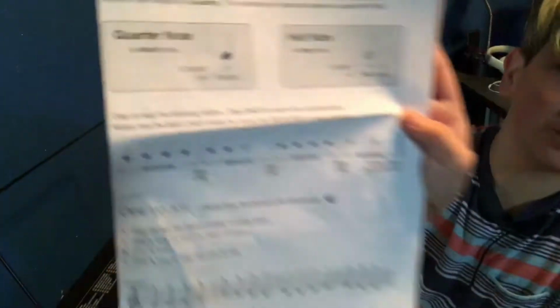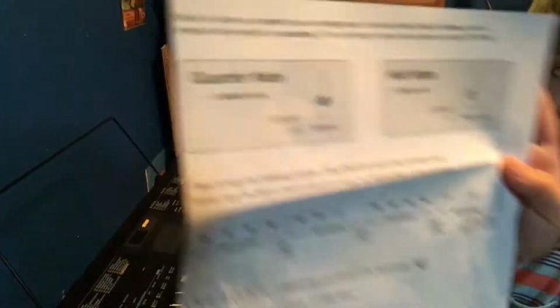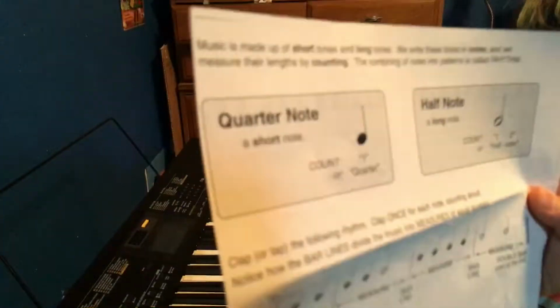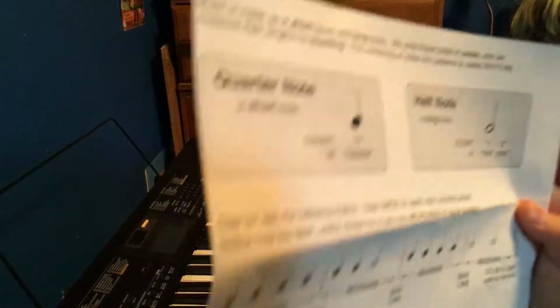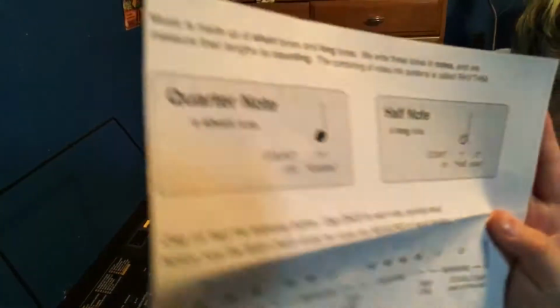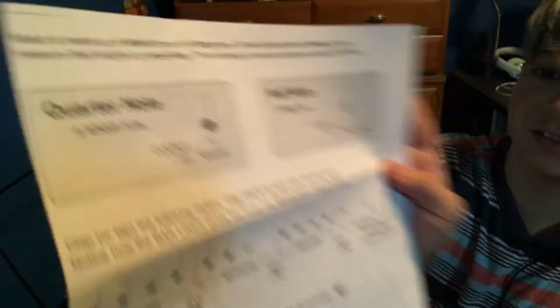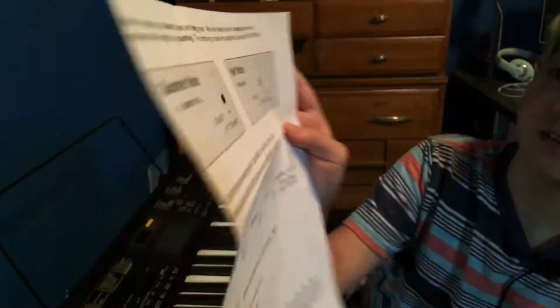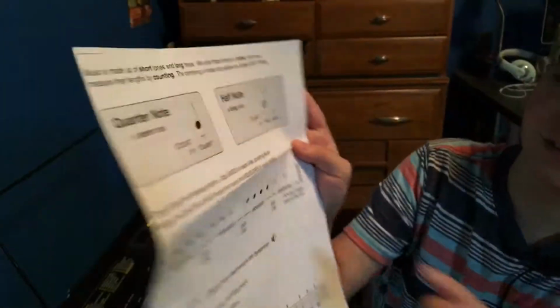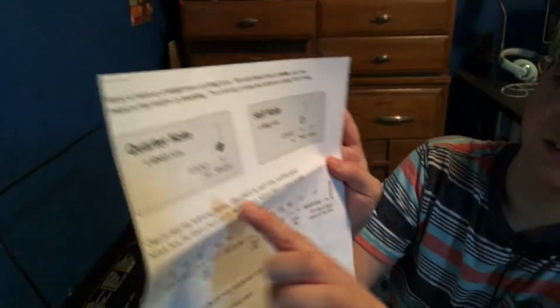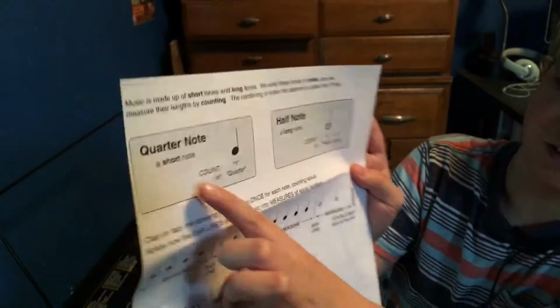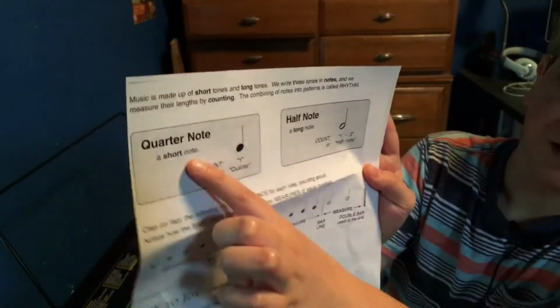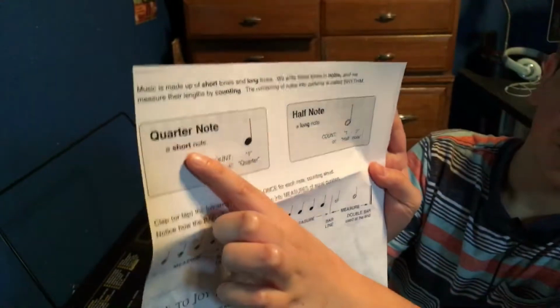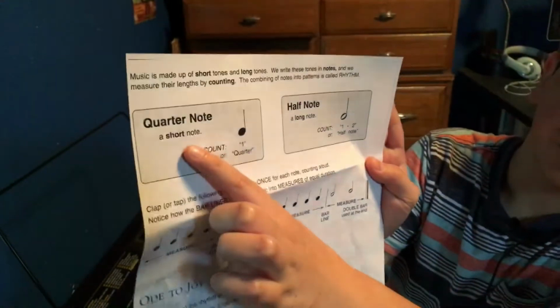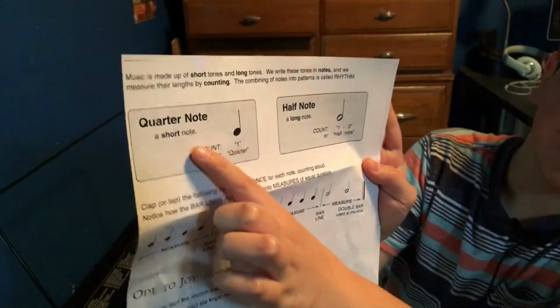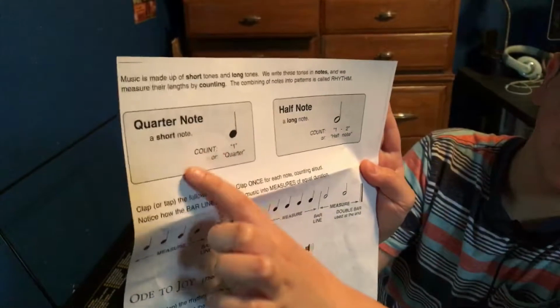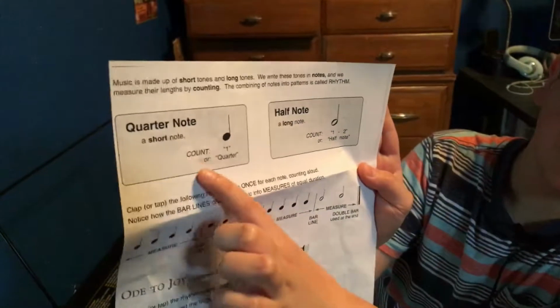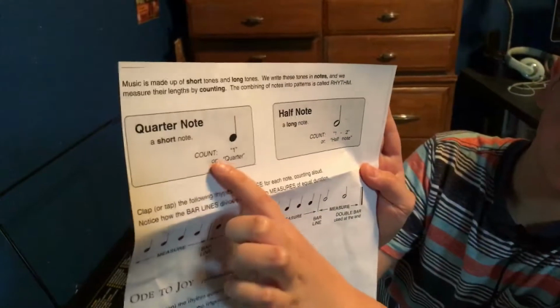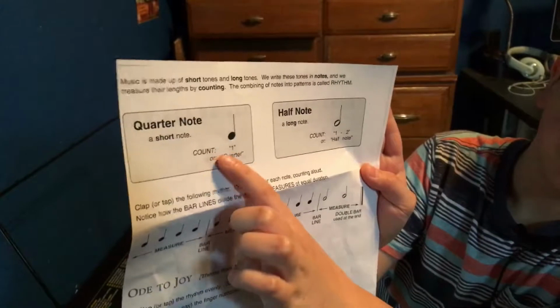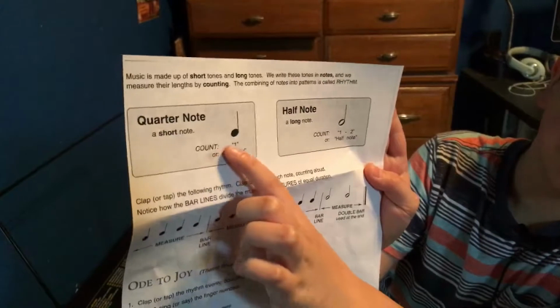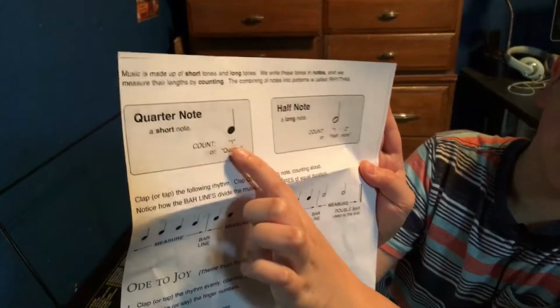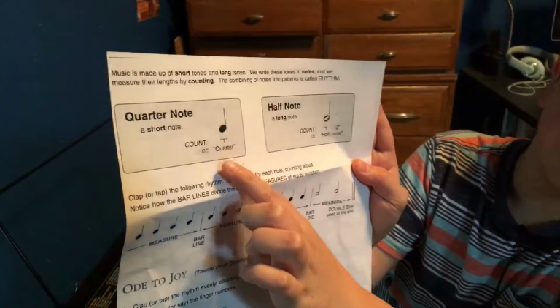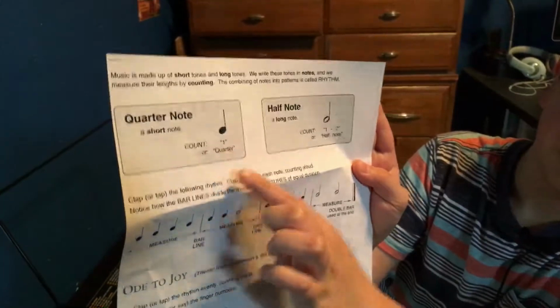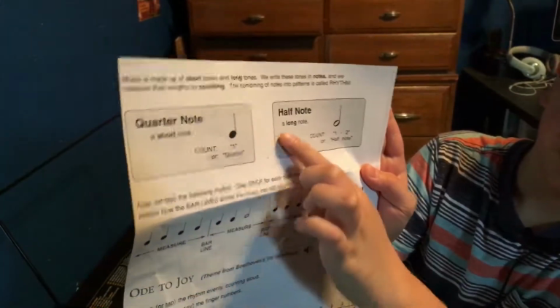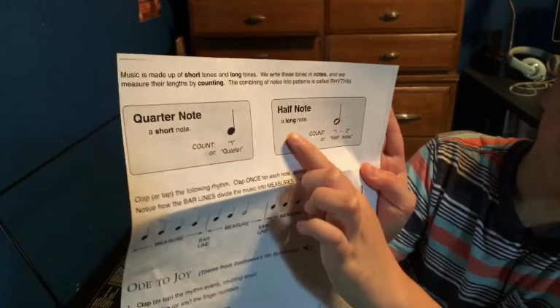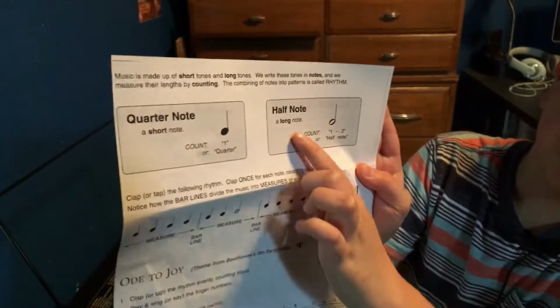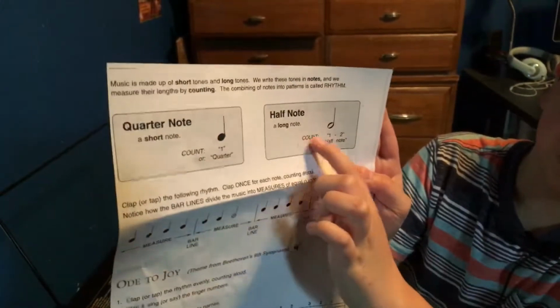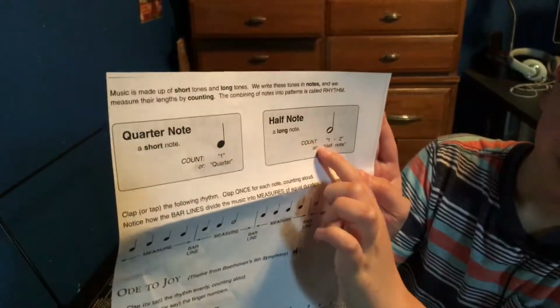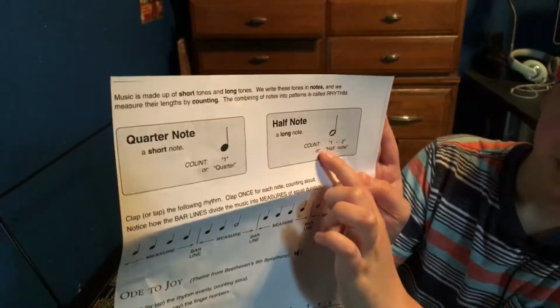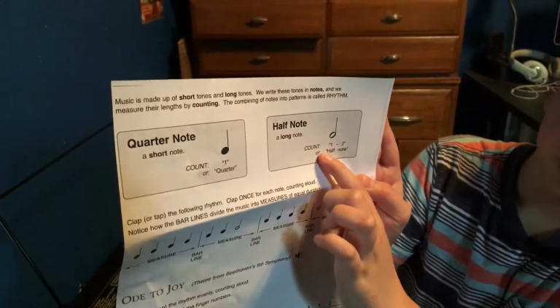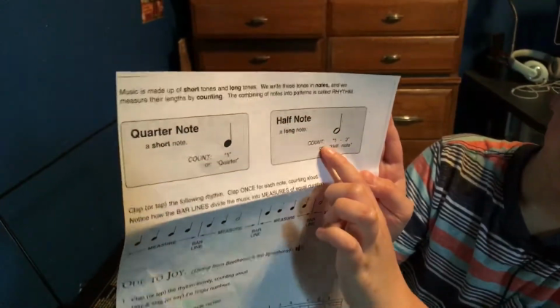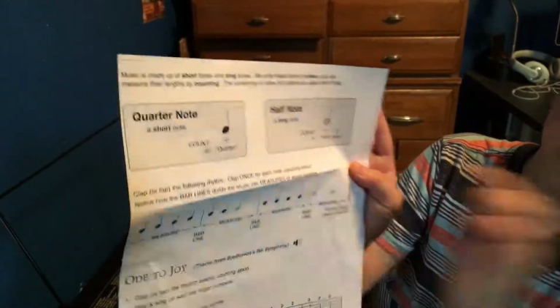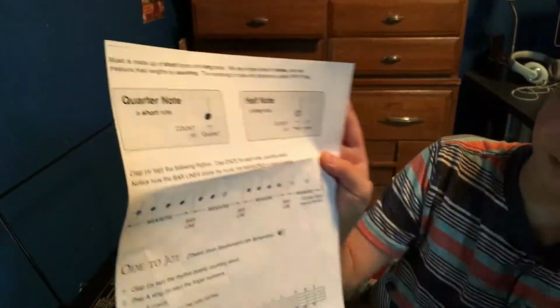If you don't know what a quarter note or a half note is, you can see a quarter note is one count and a half note is two counts.